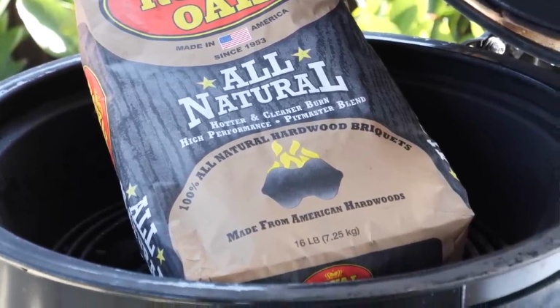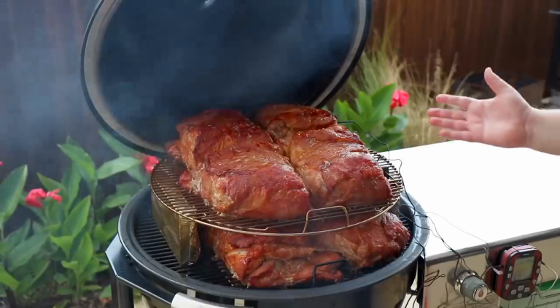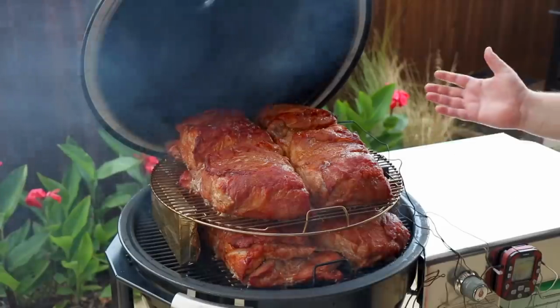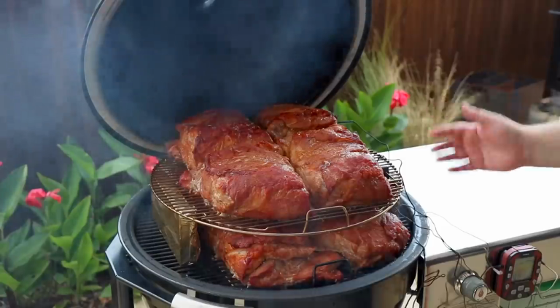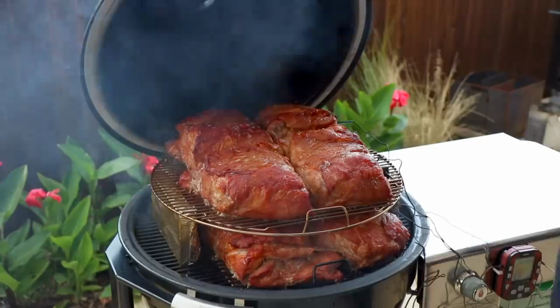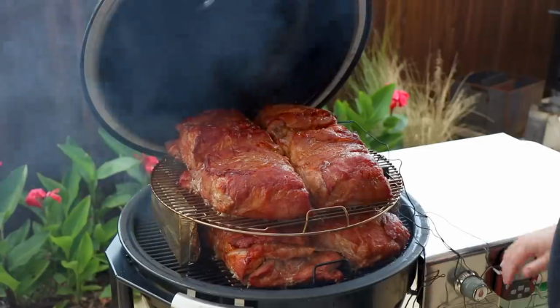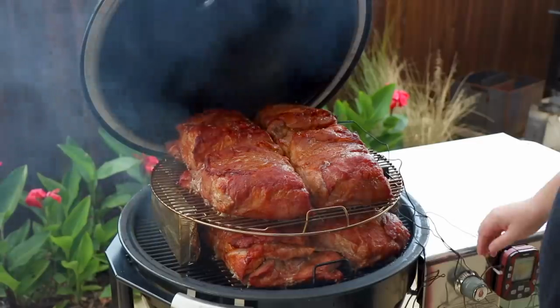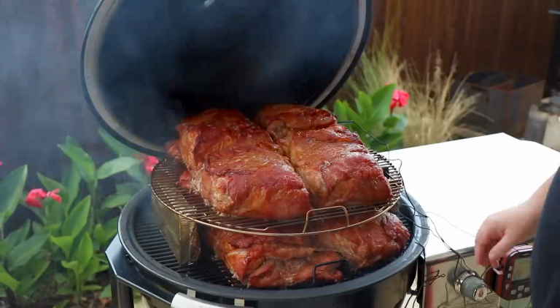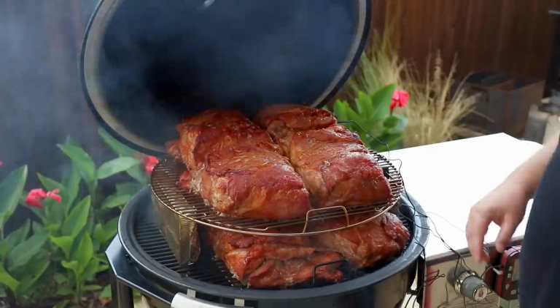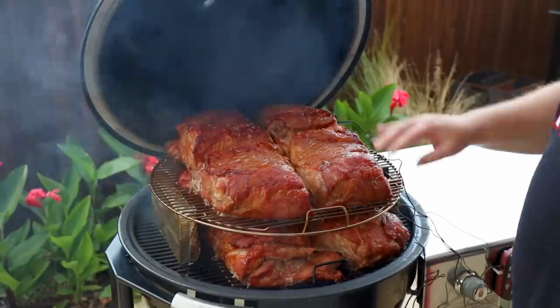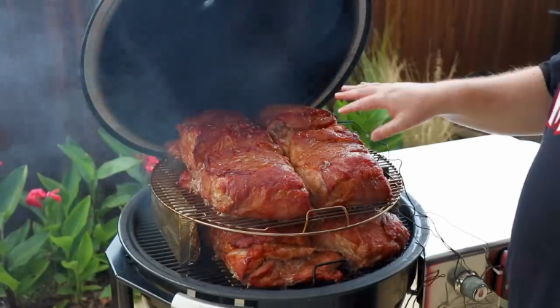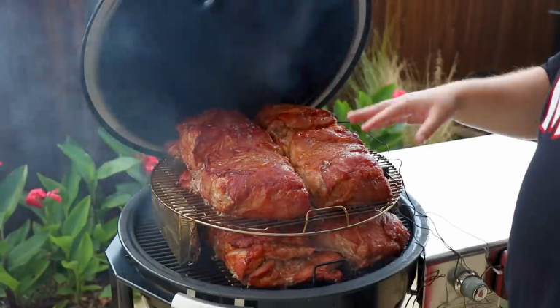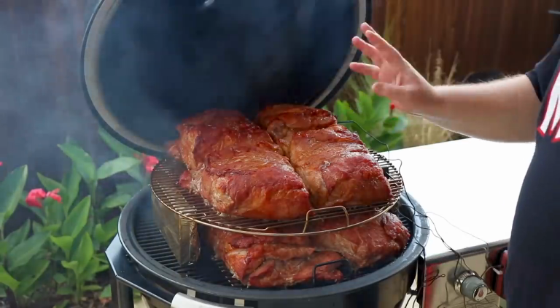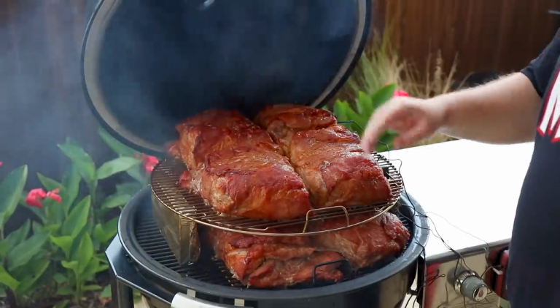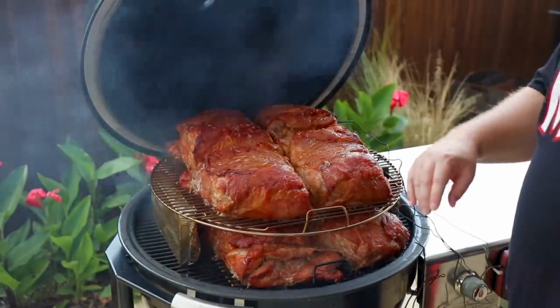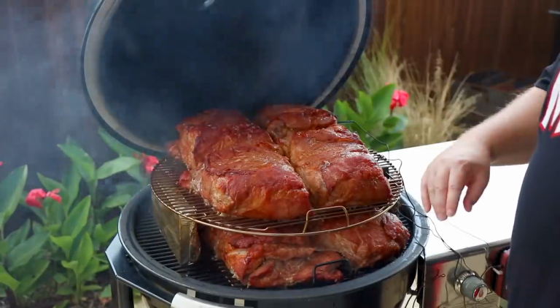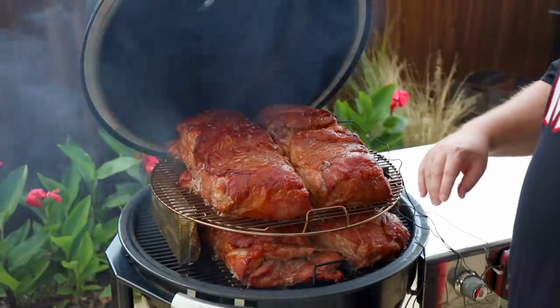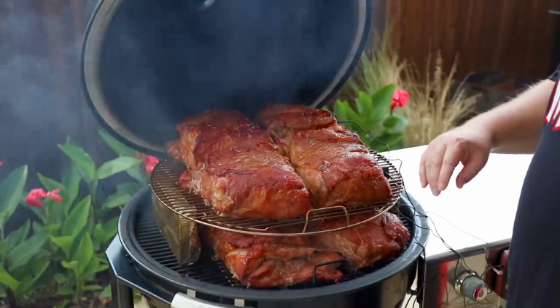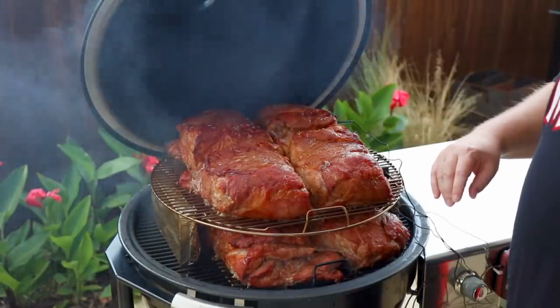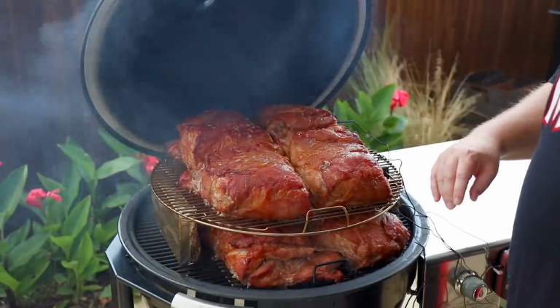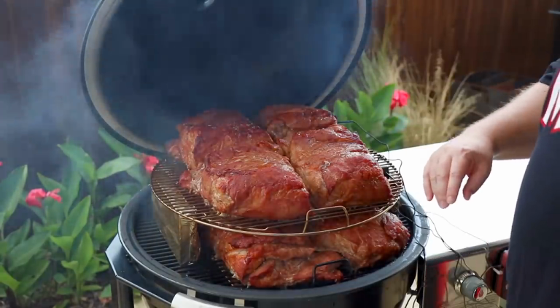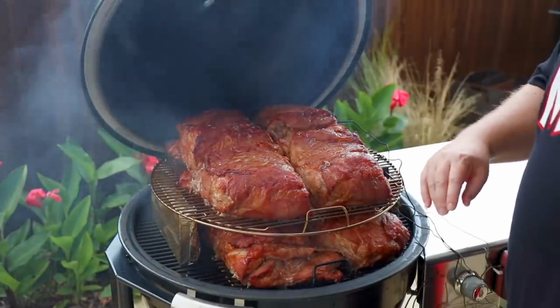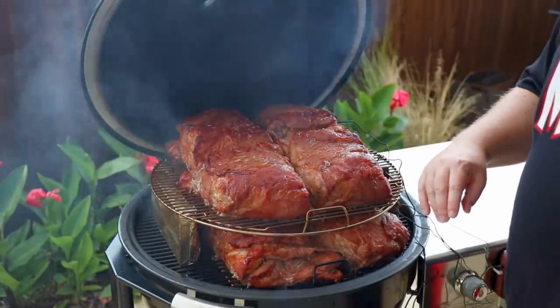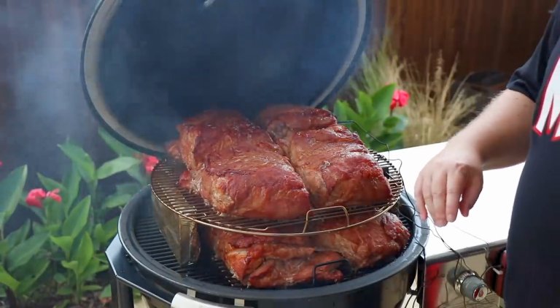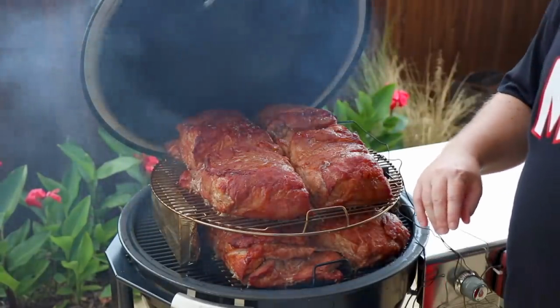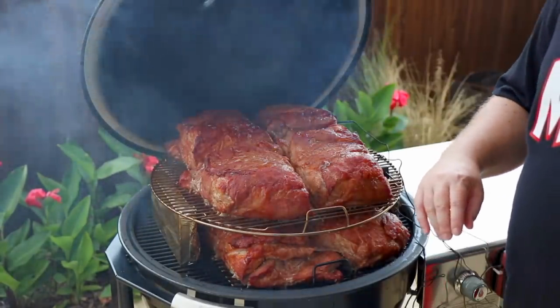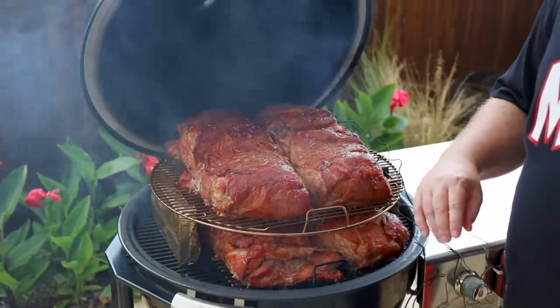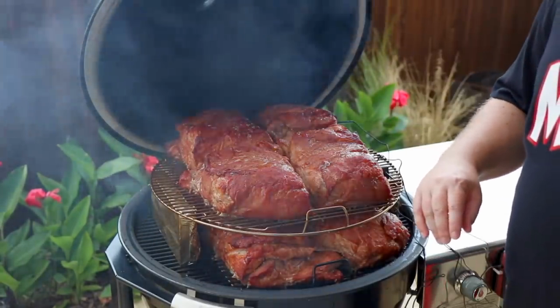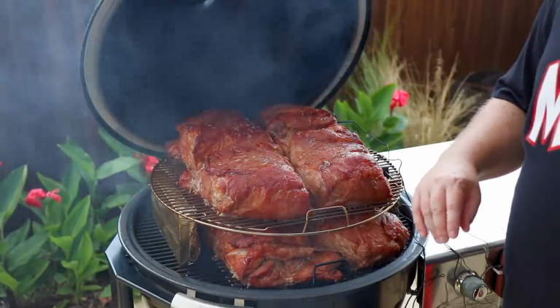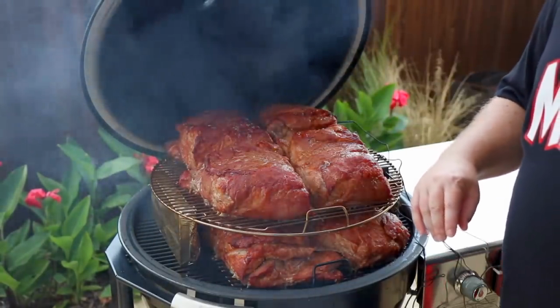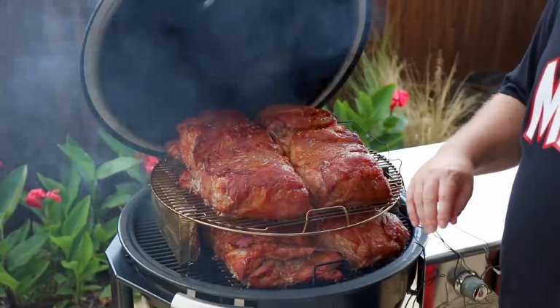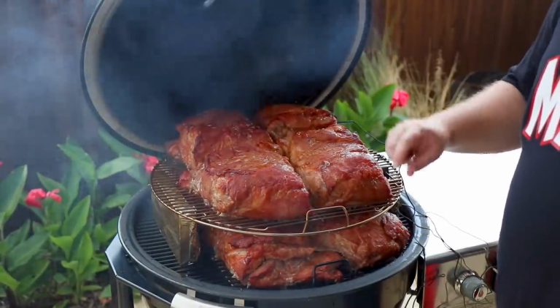Yeah, this is three hours in. I'm going to go ahead and flip these around and rotate them and we'll get on with the cooking.